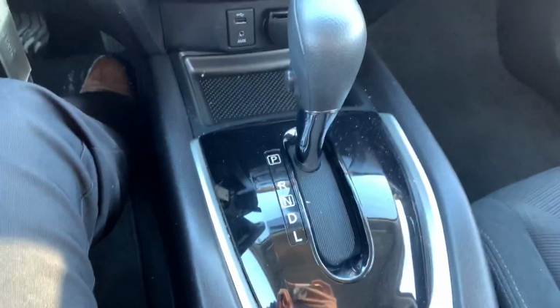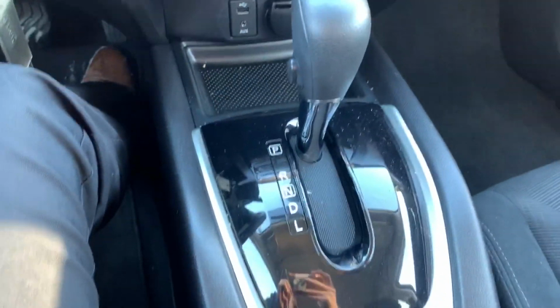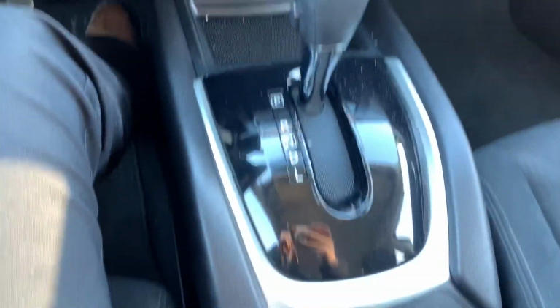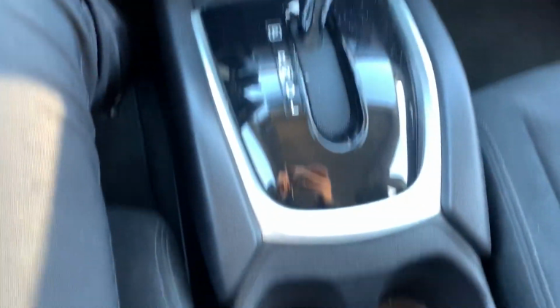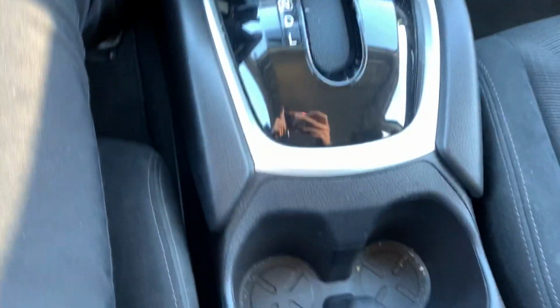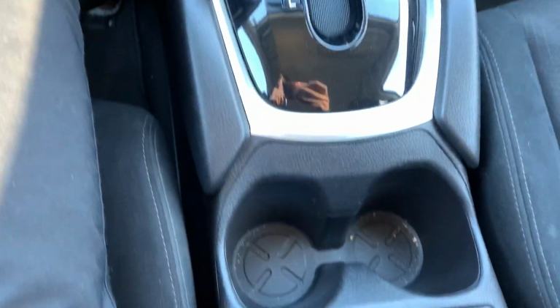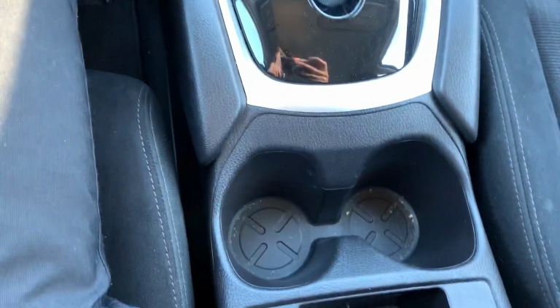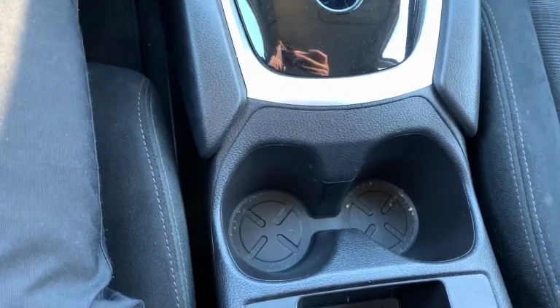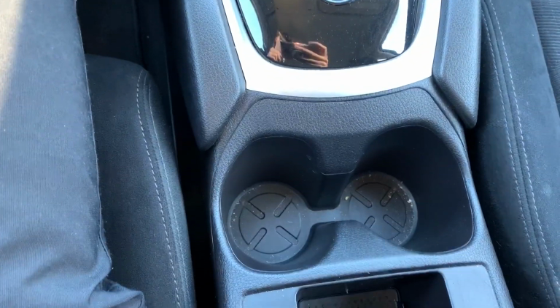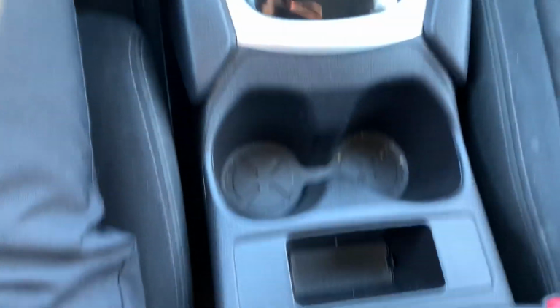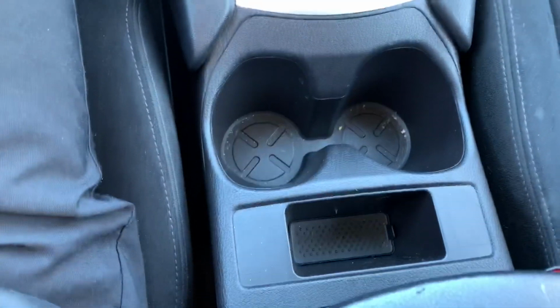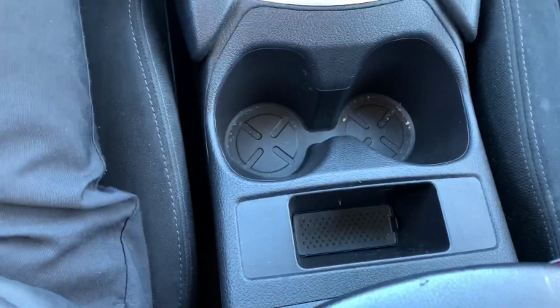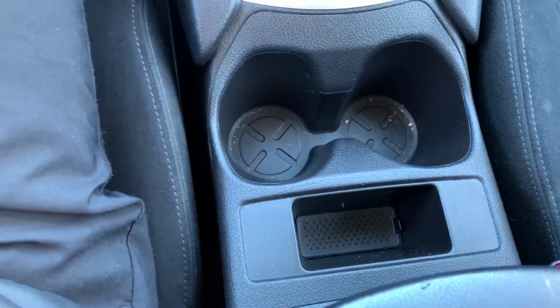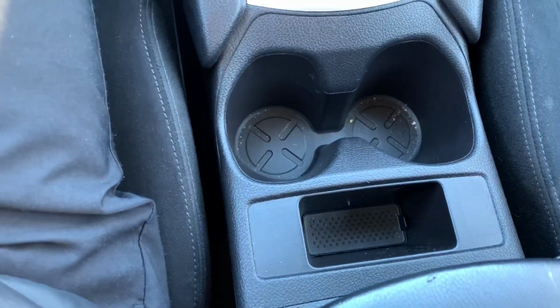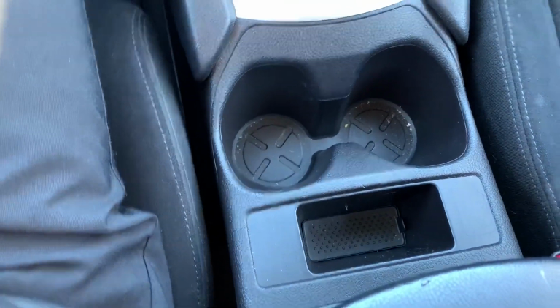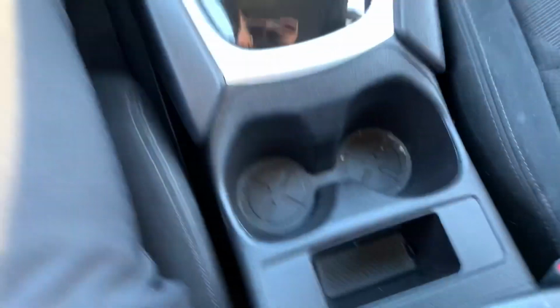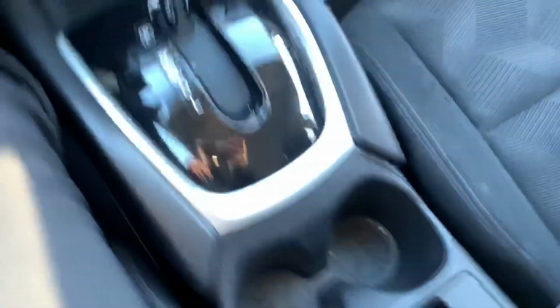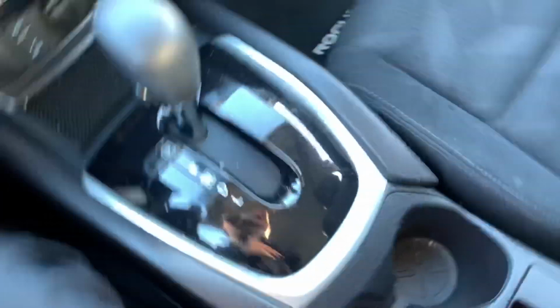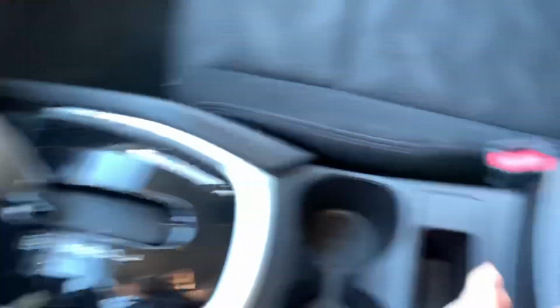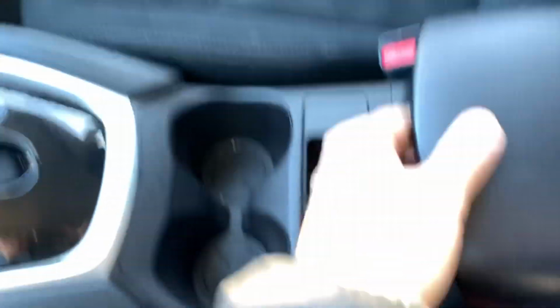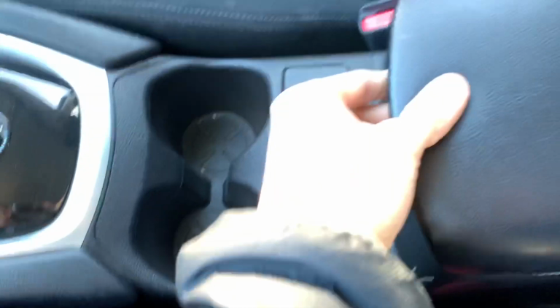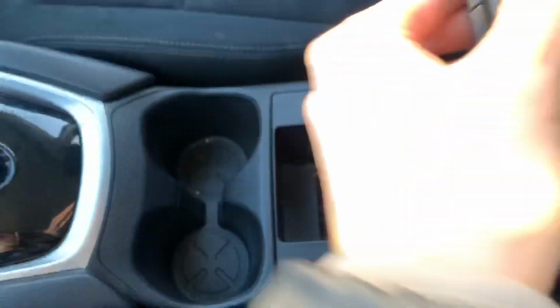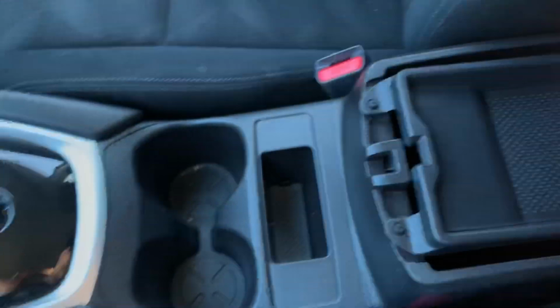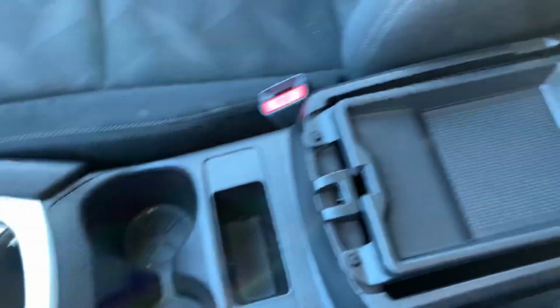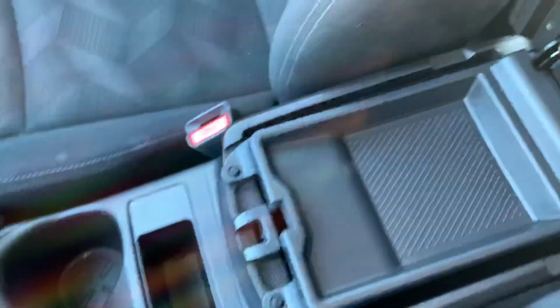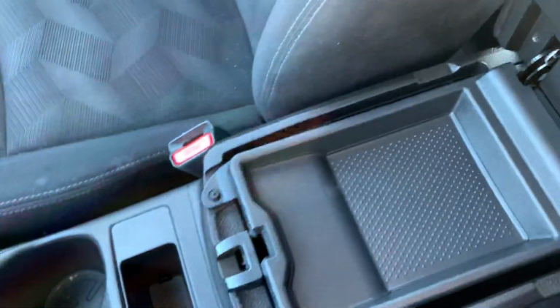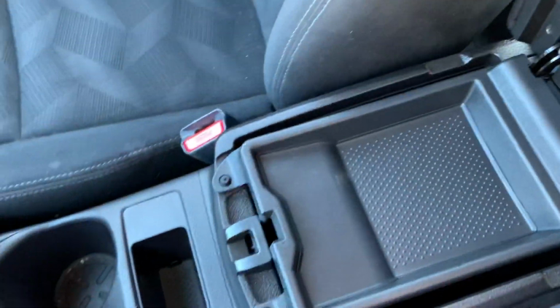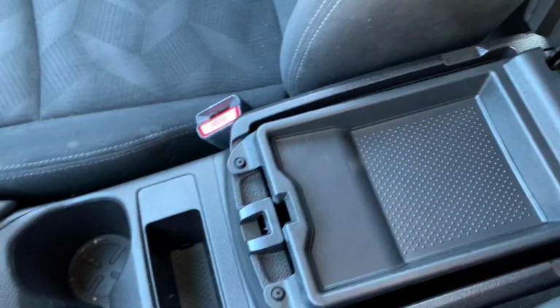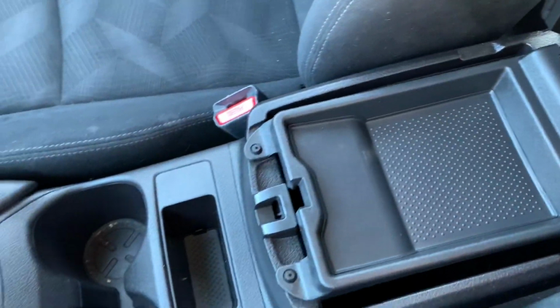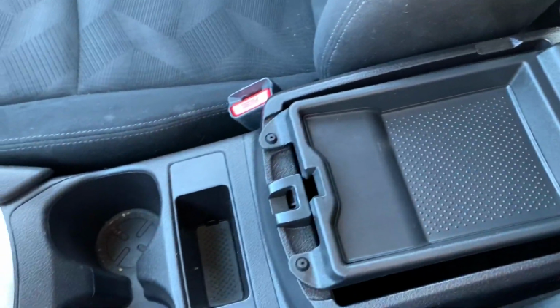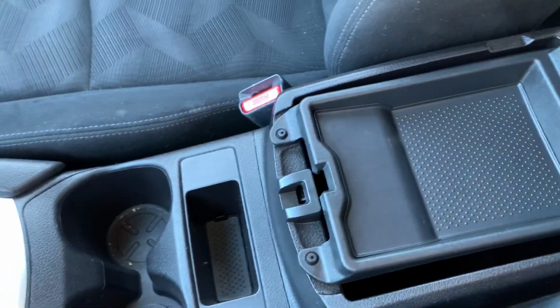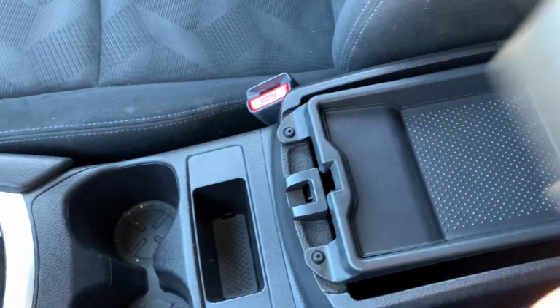Your shifter, two cup holders, a little bit more storage, and you do have your center console here with two levels.